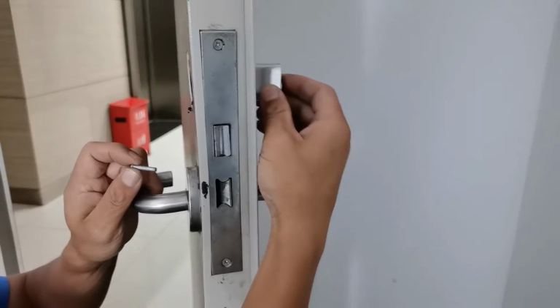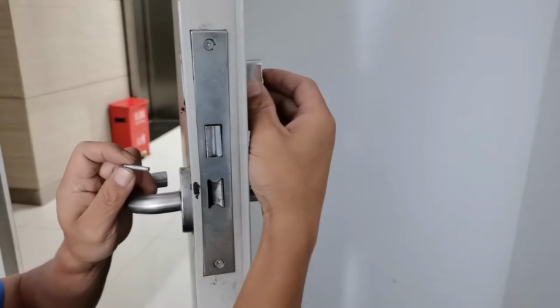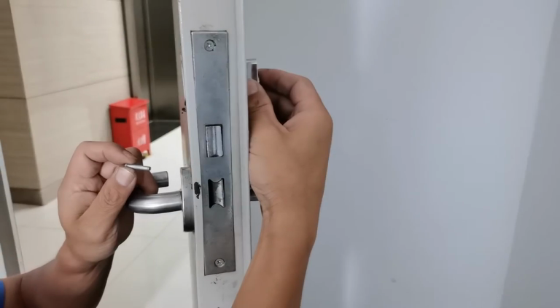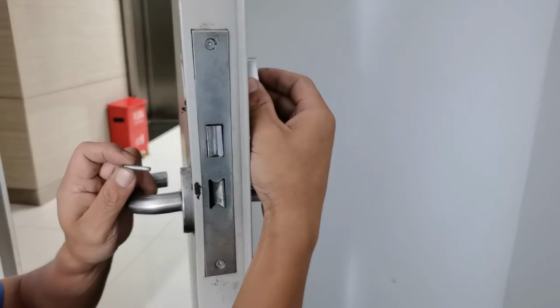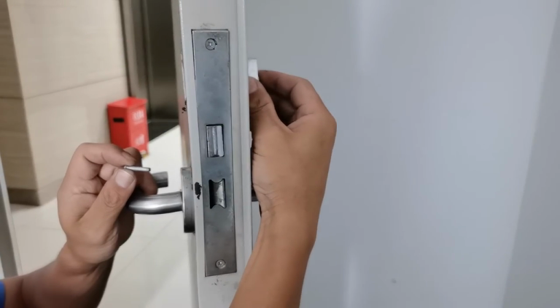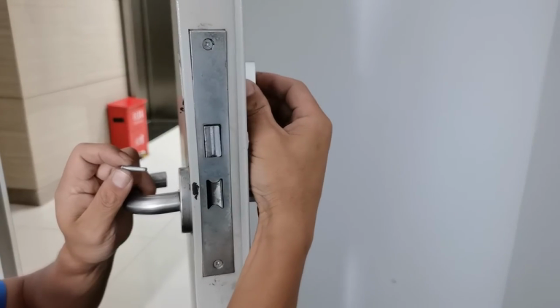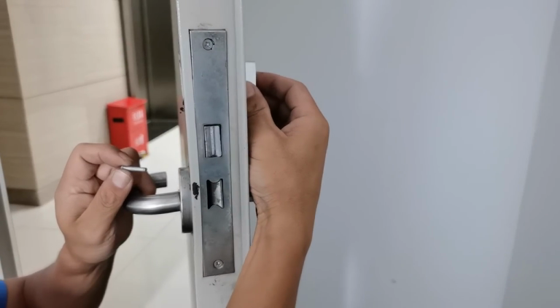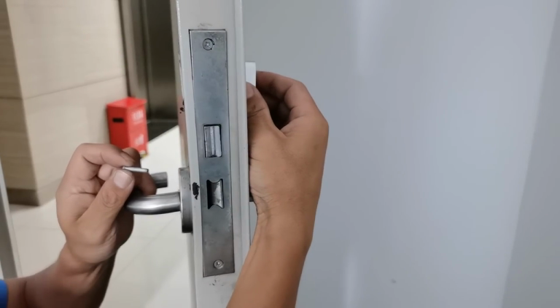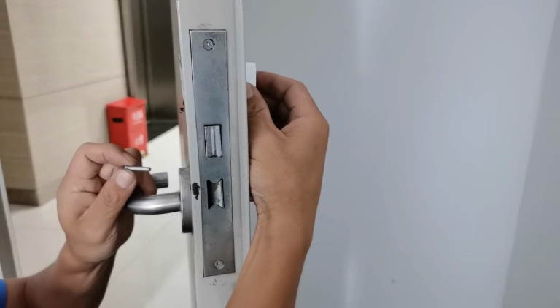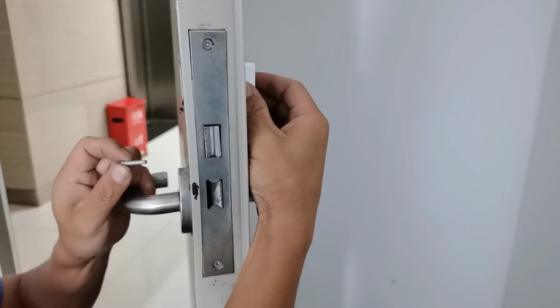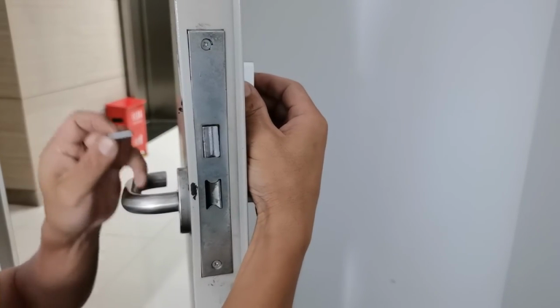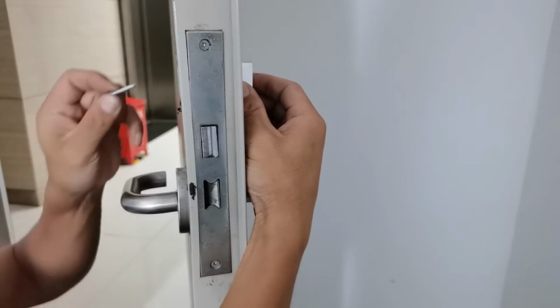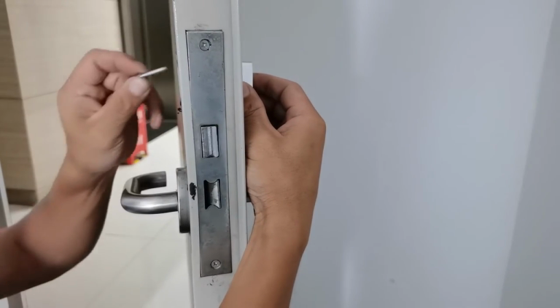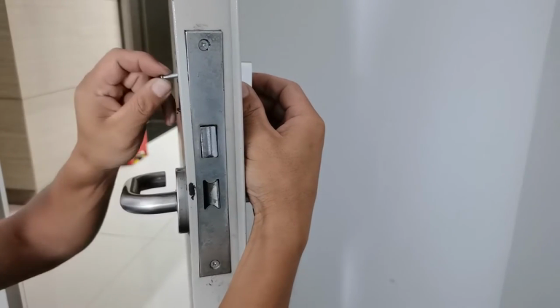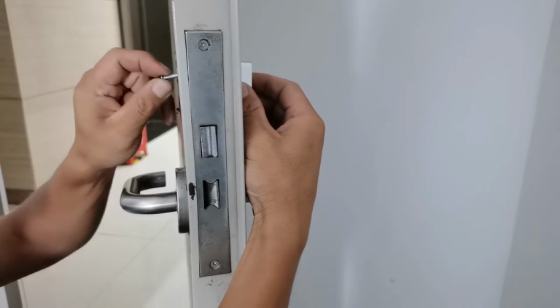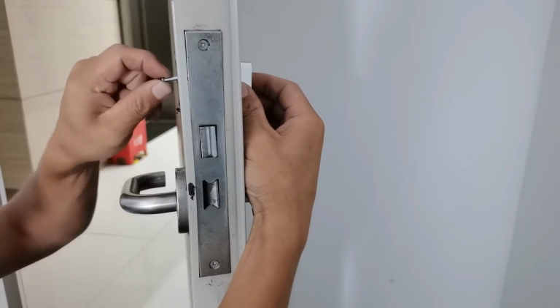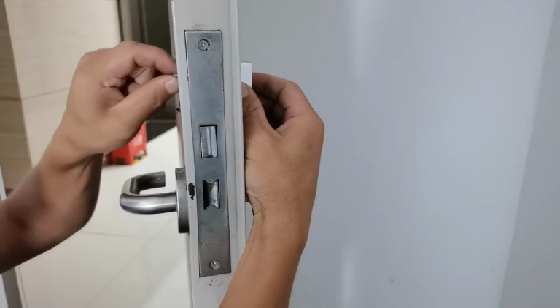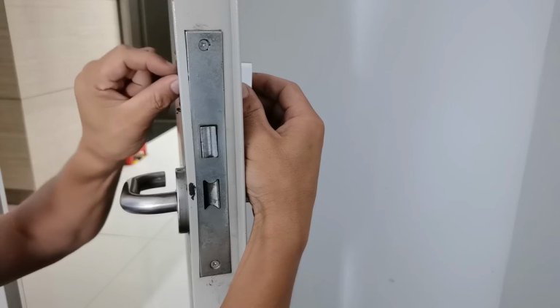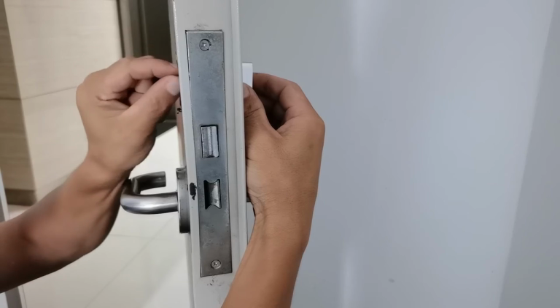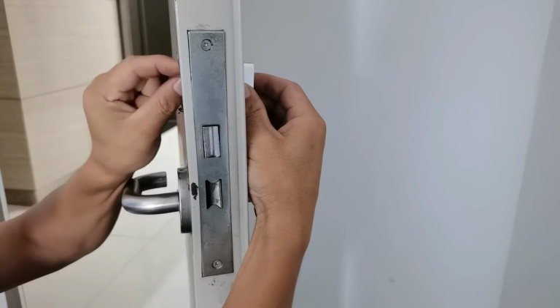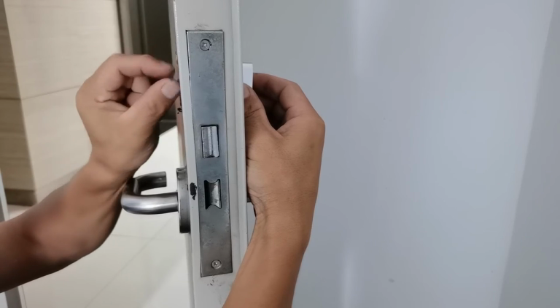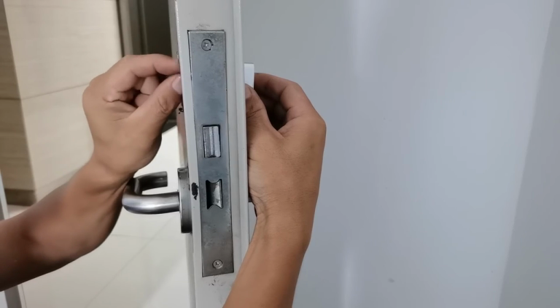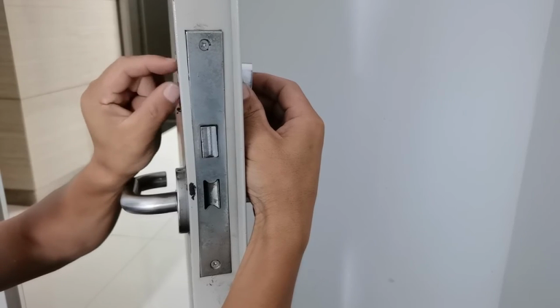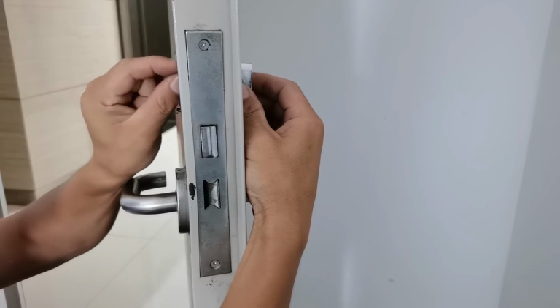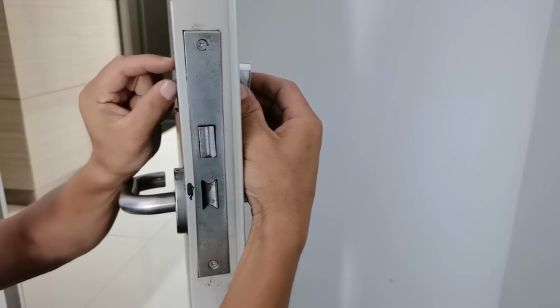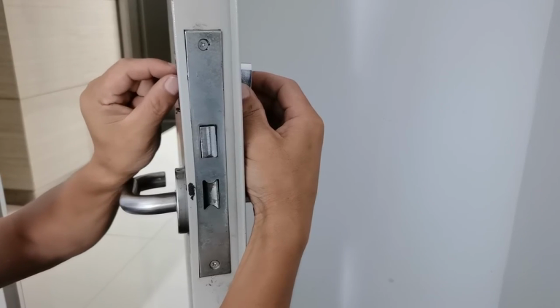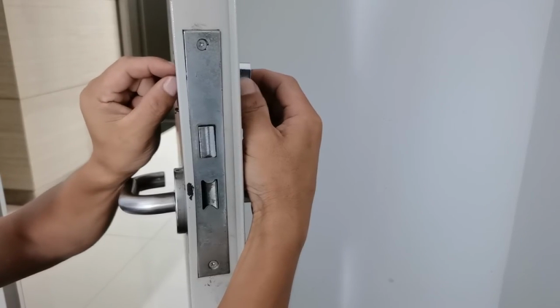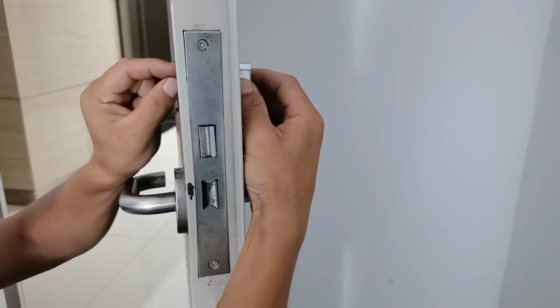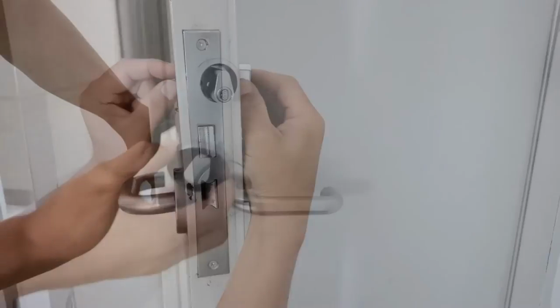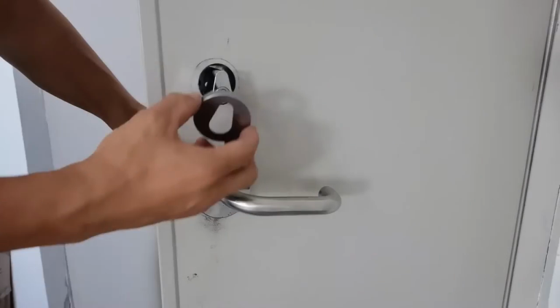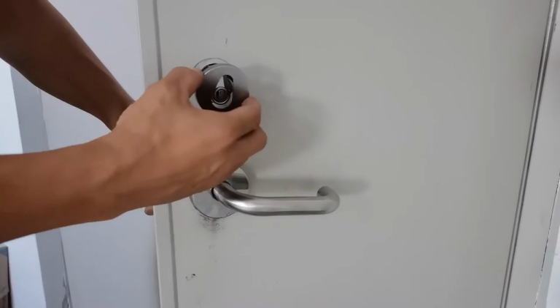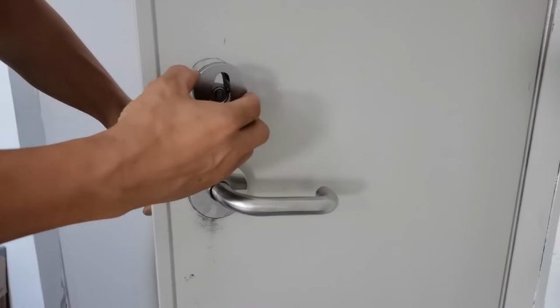Installing requires no power or wiring — installation is quick, easy, and affordable.